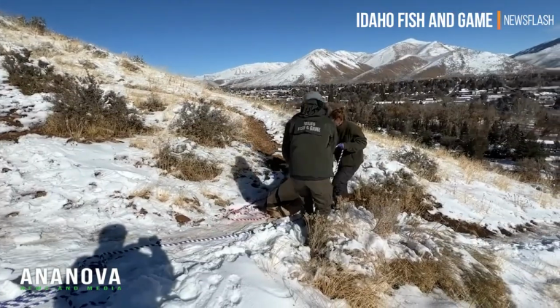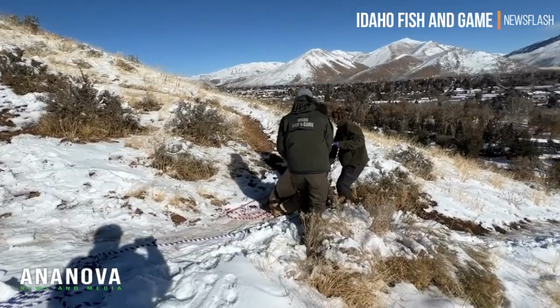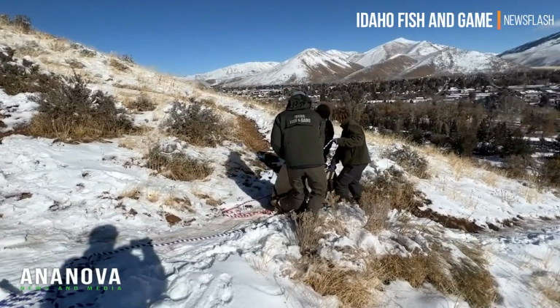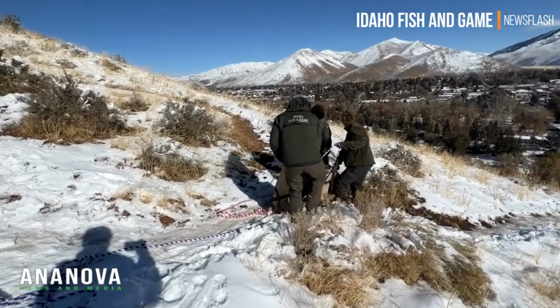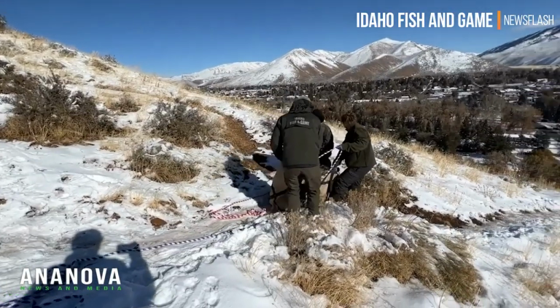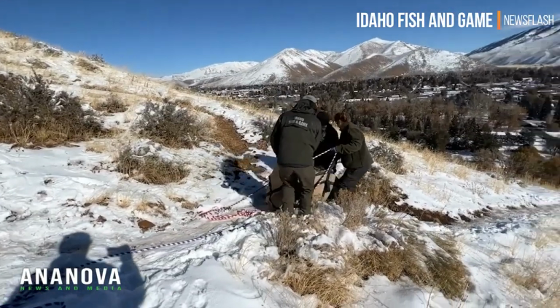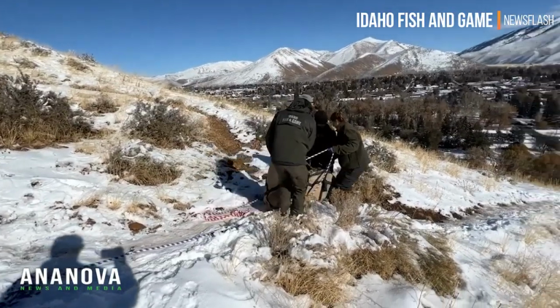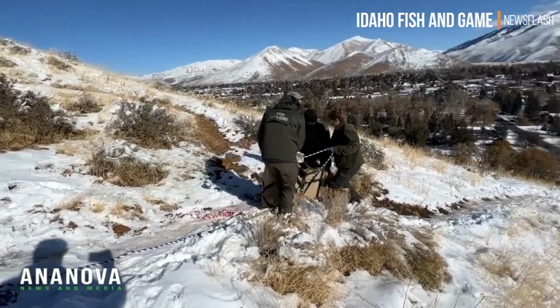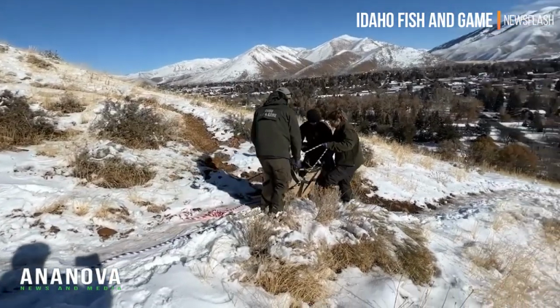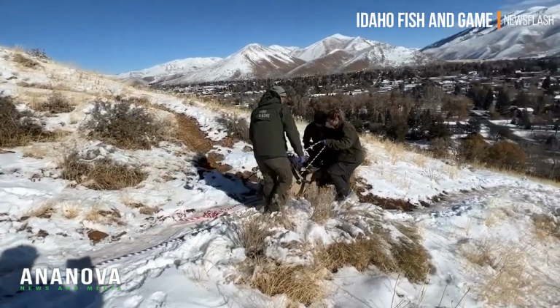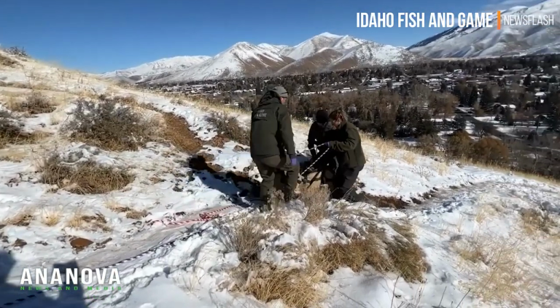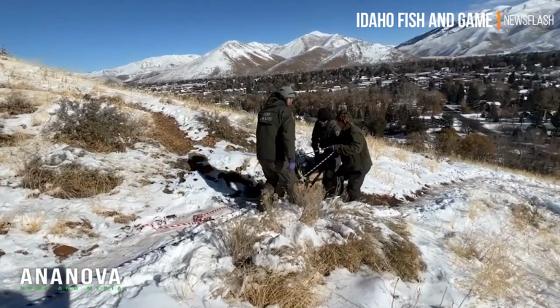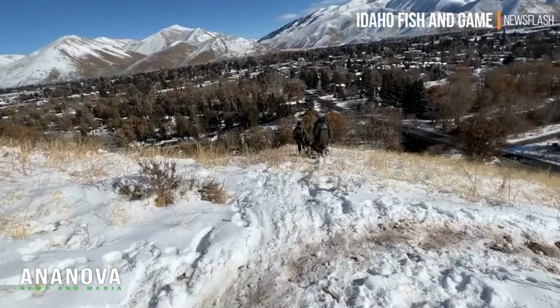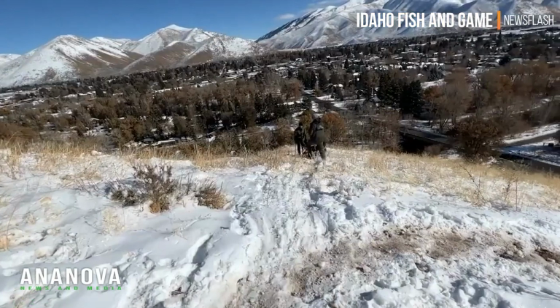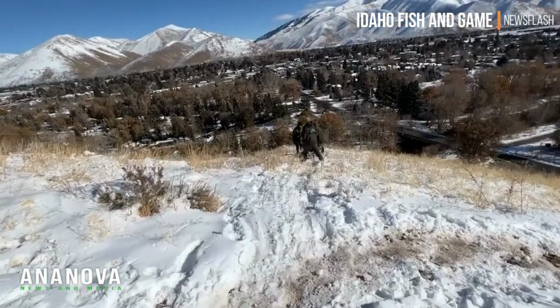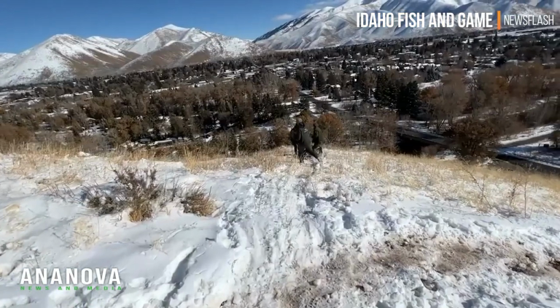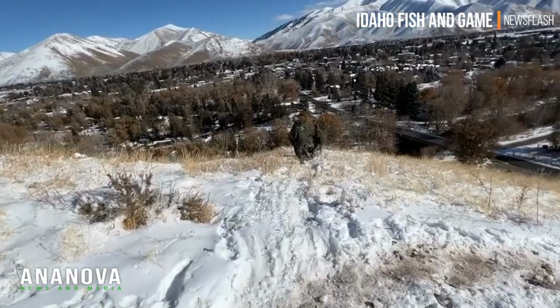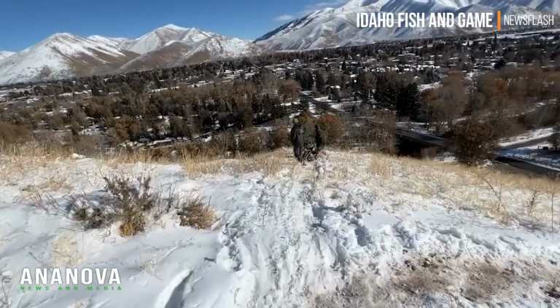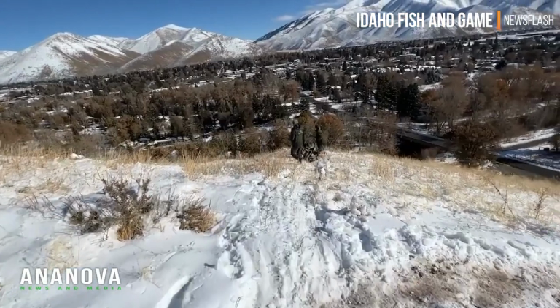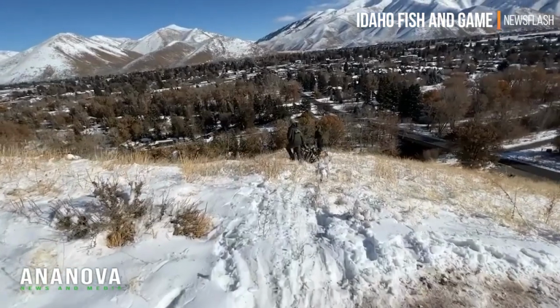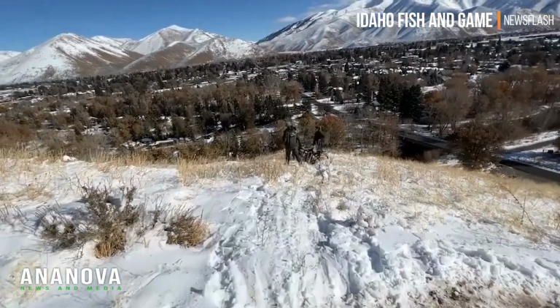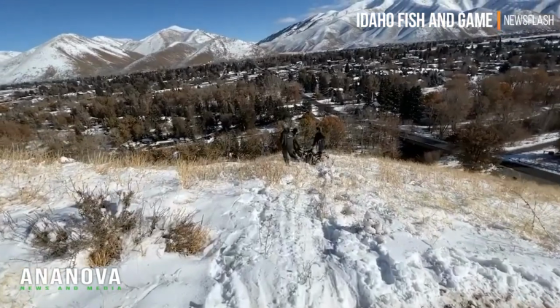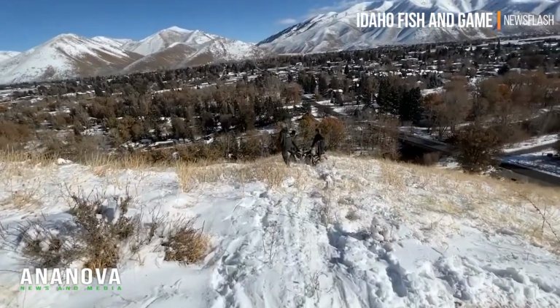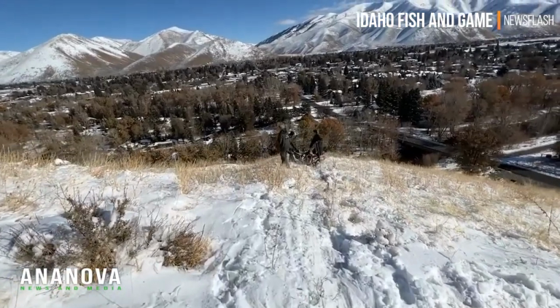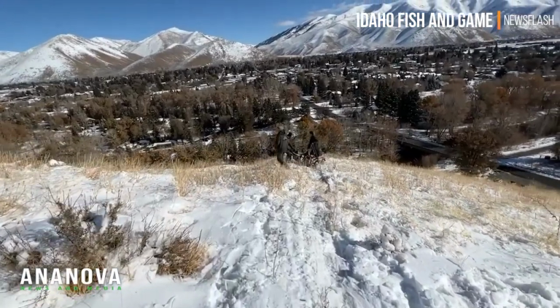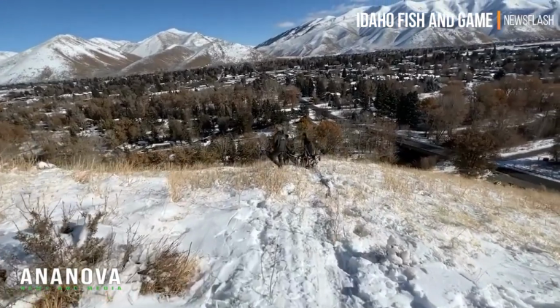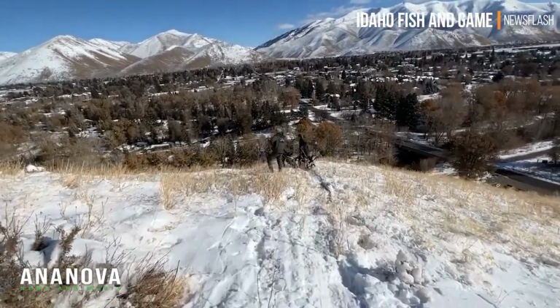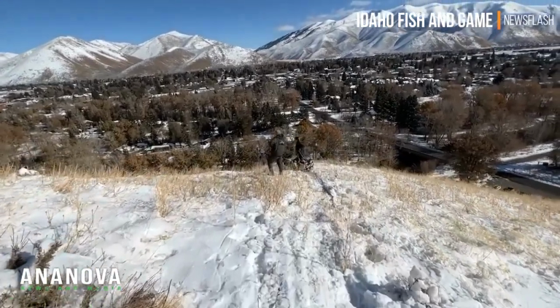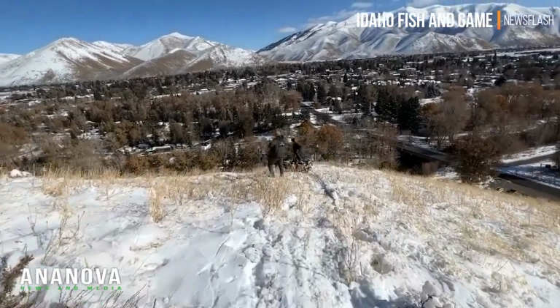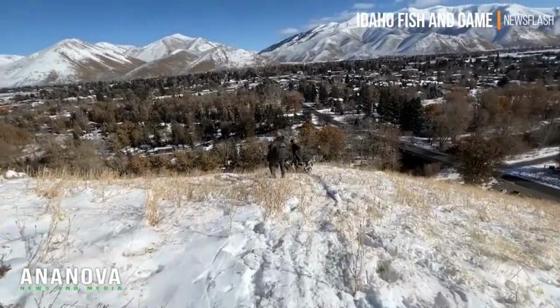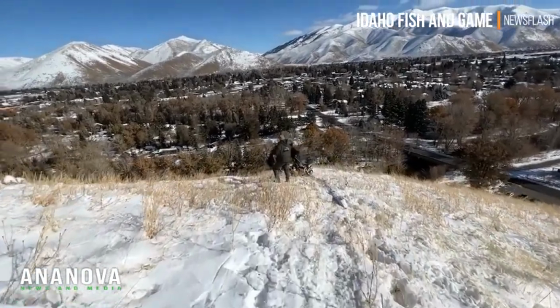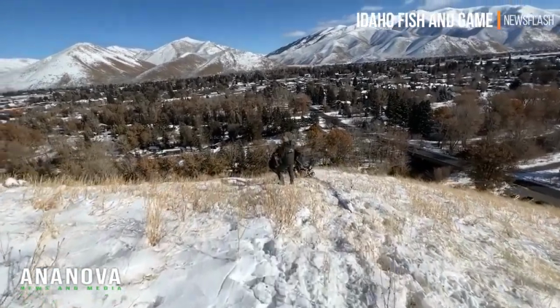Then we took the deer downhill to check its vitals, reverse the immobilization chemicals, and ensure that it walked away with no injuries.